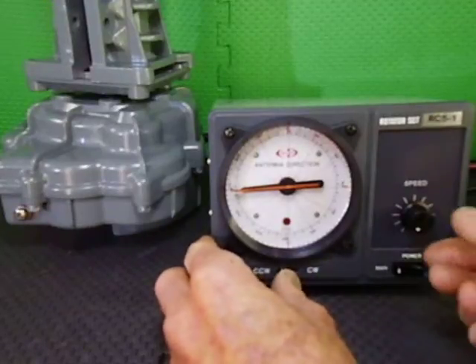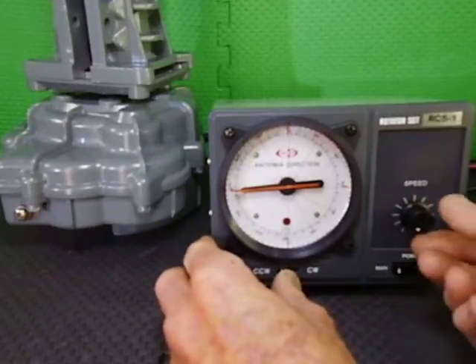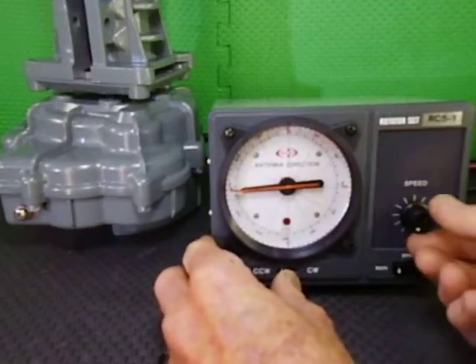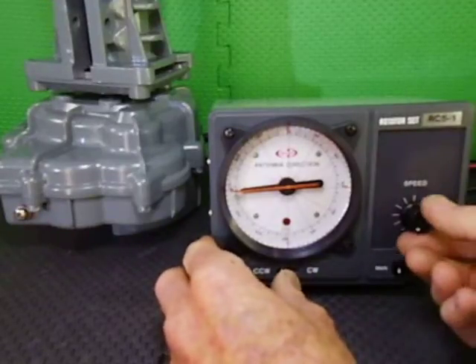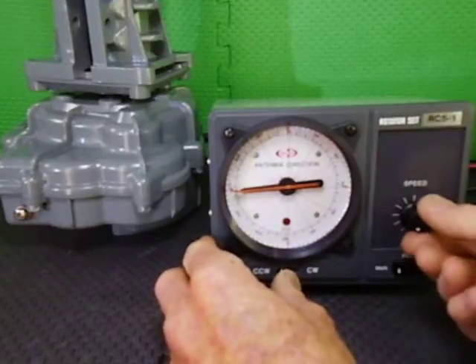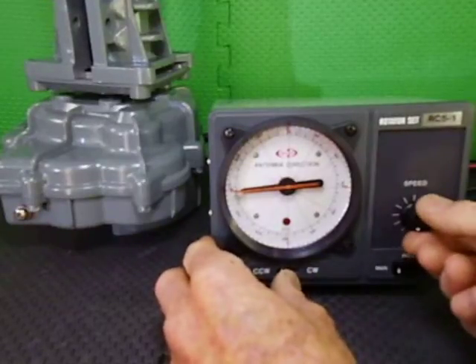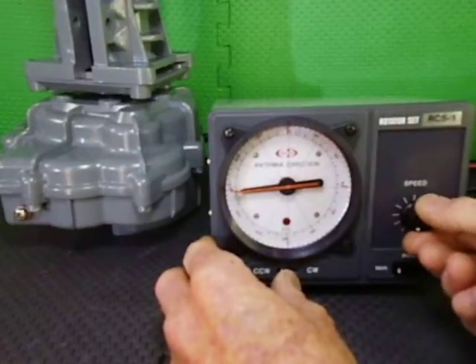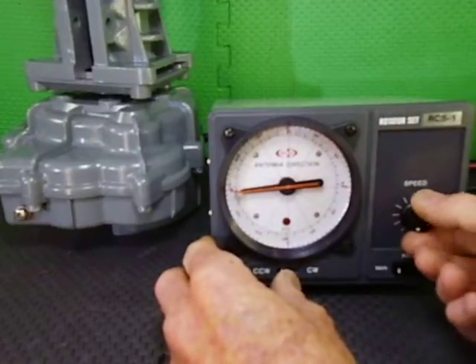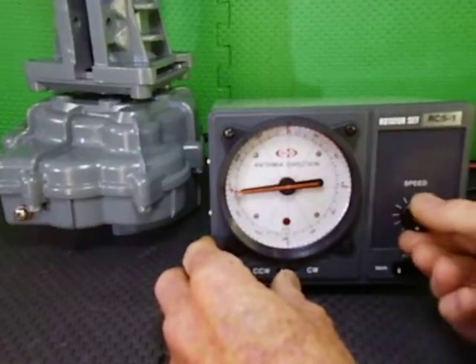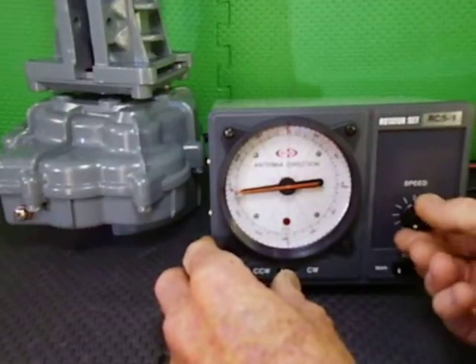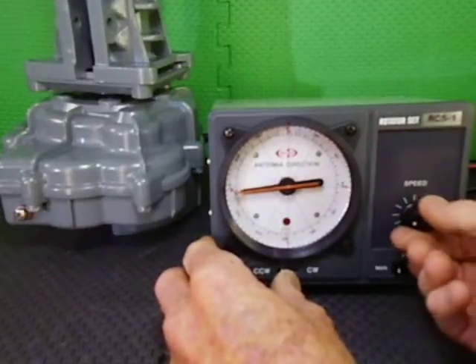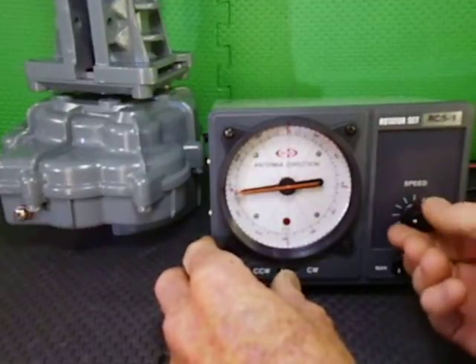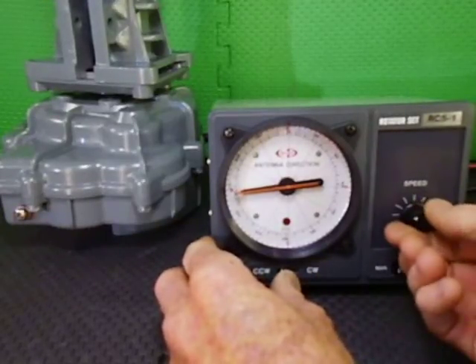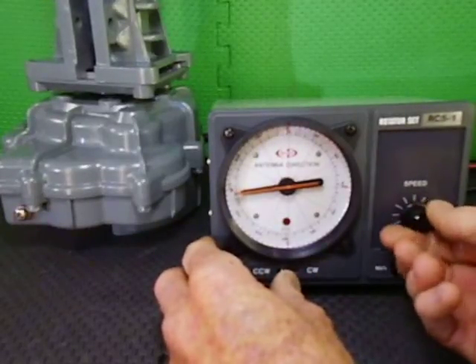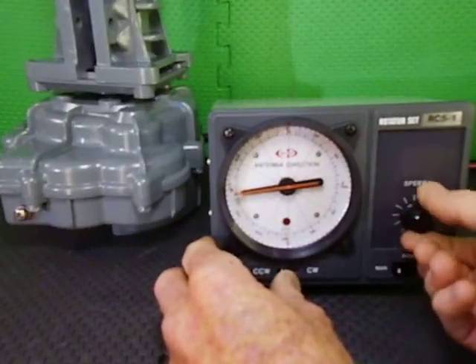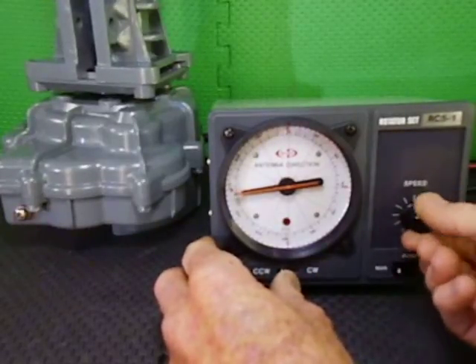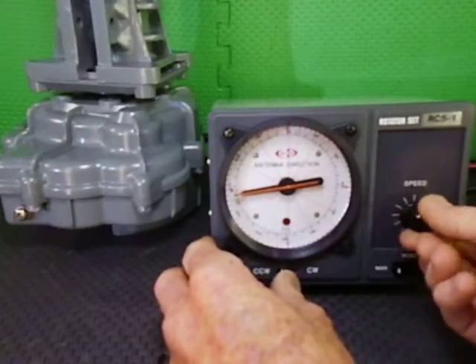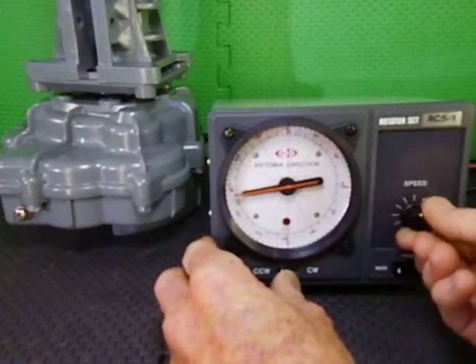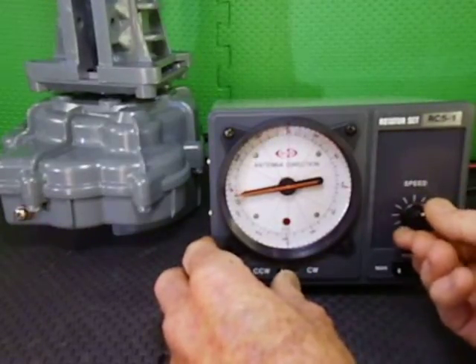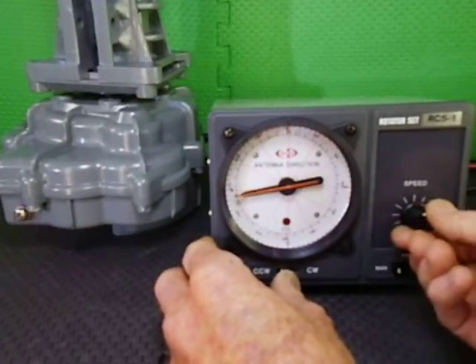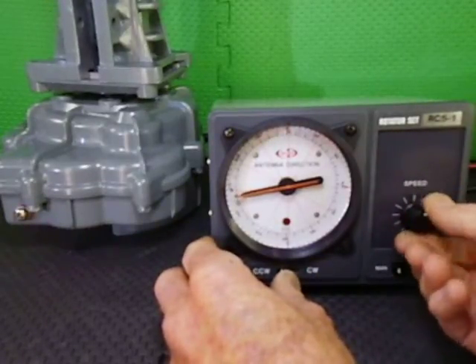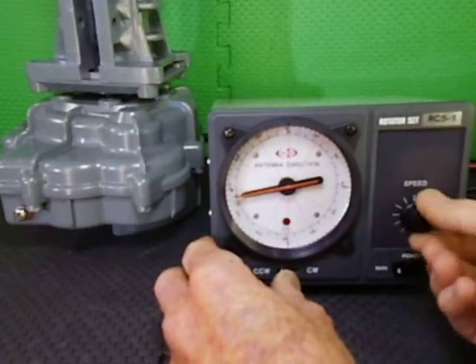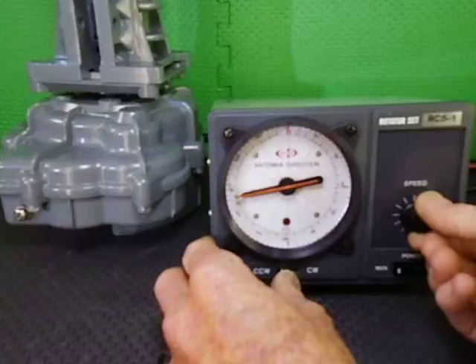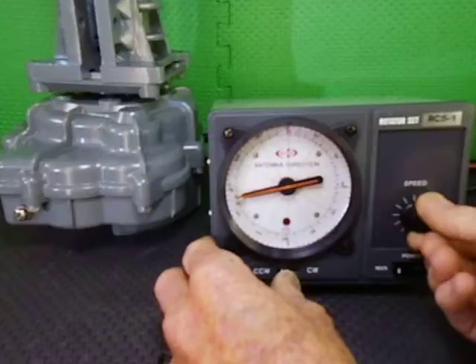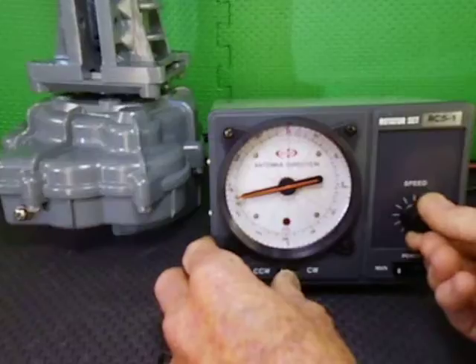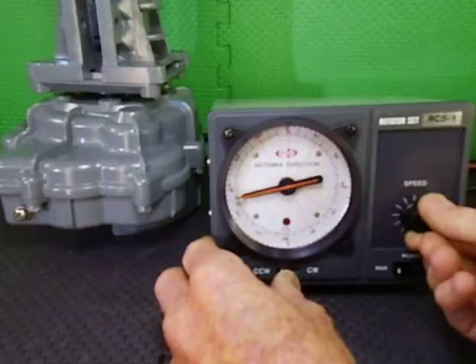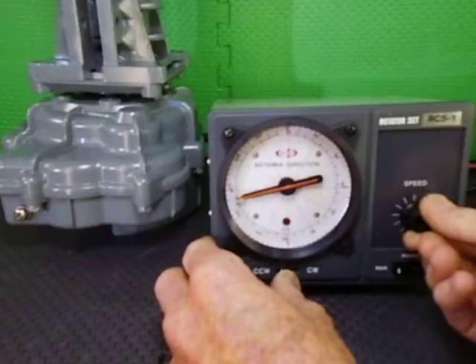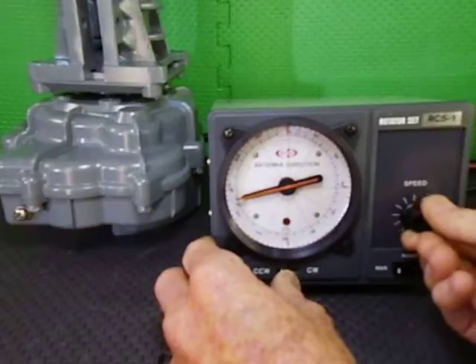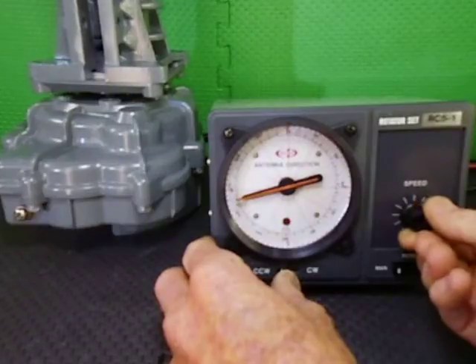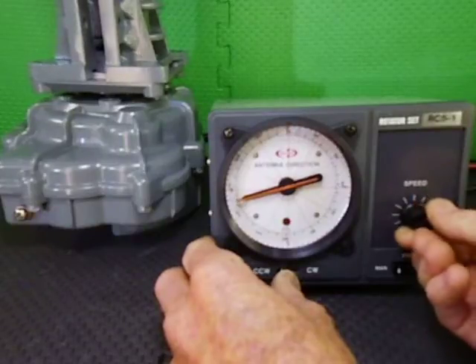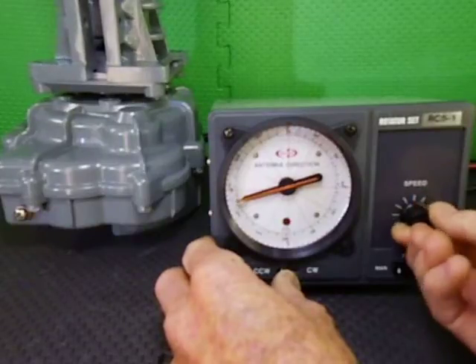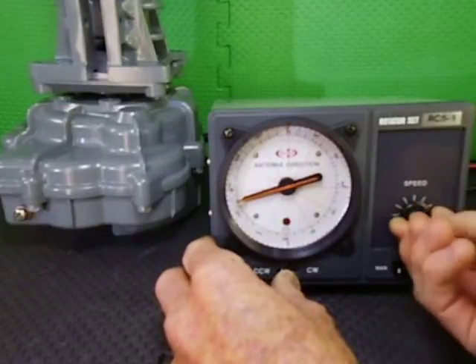Then we will get it going again, back up to flat out speed.